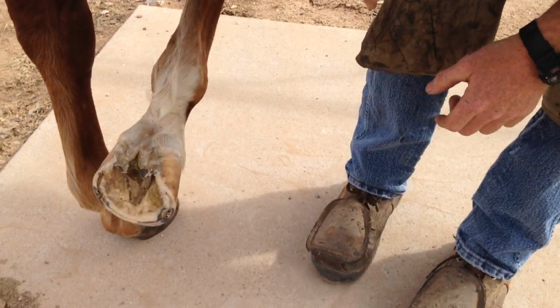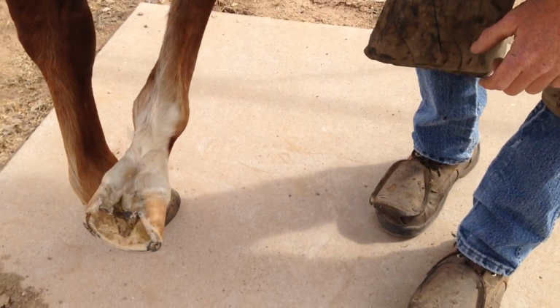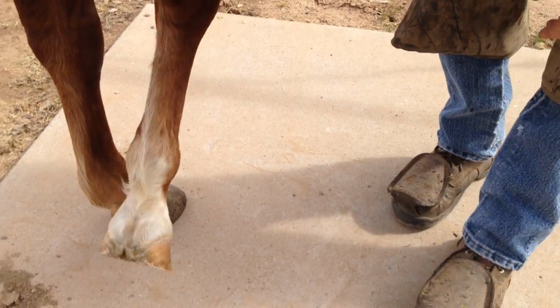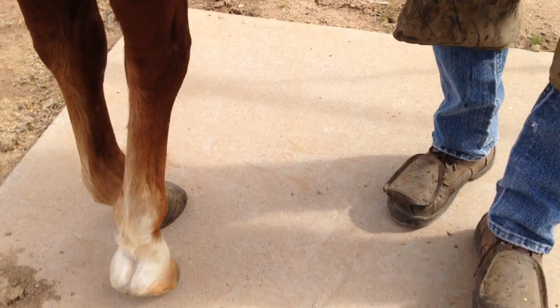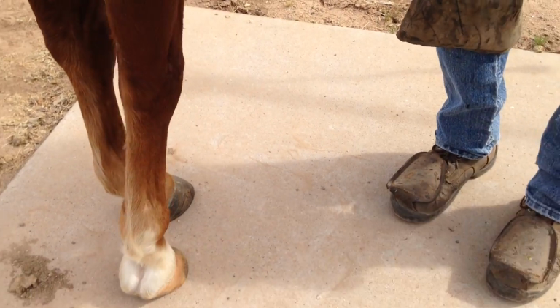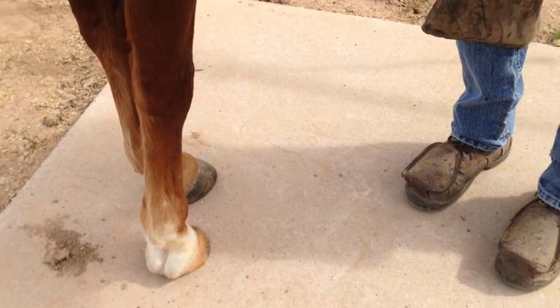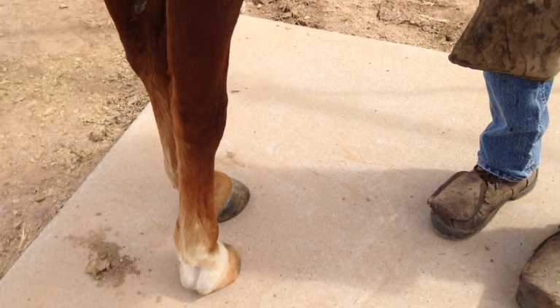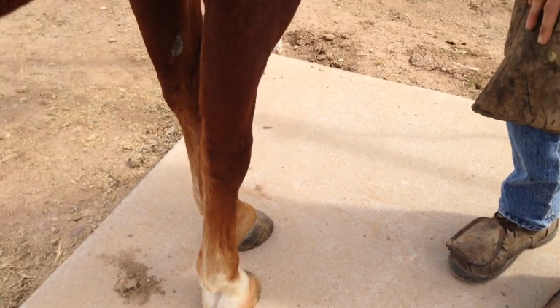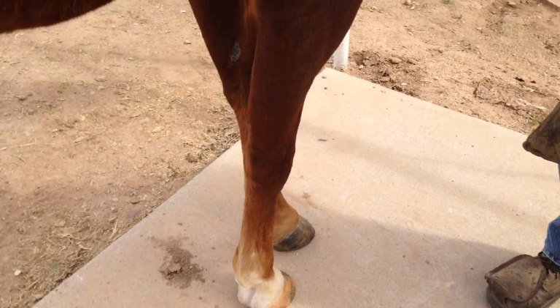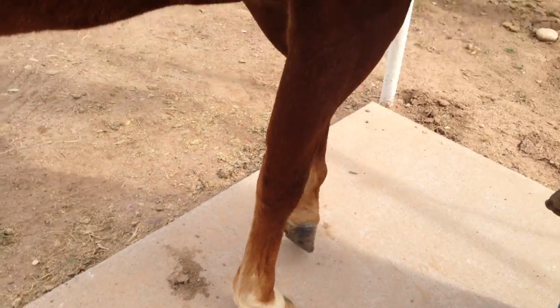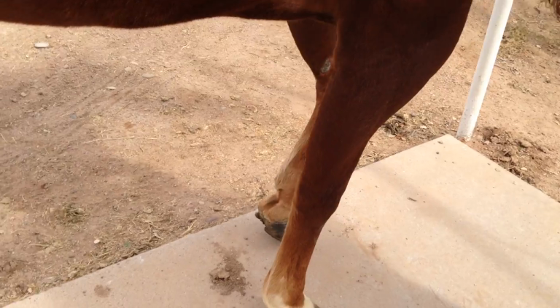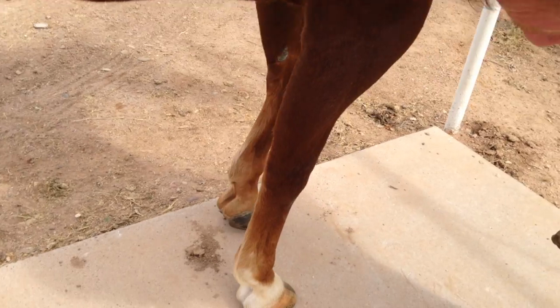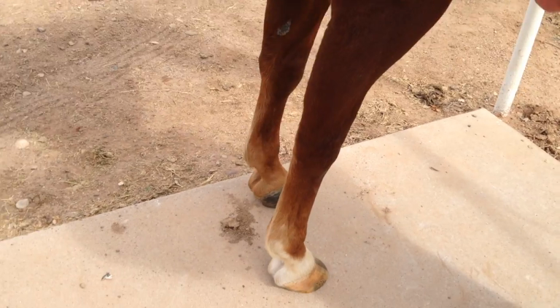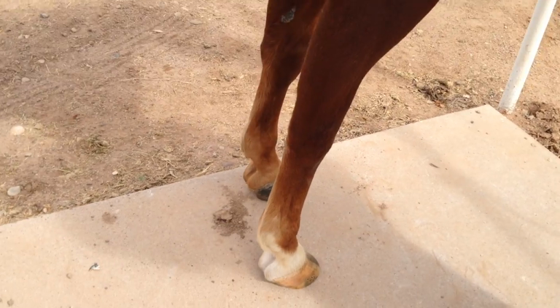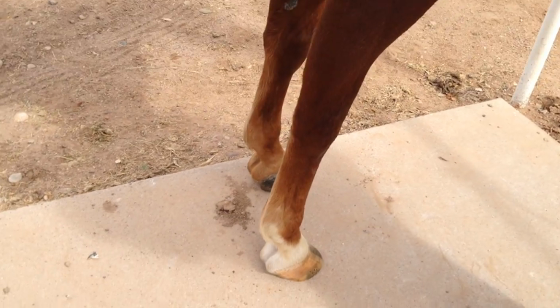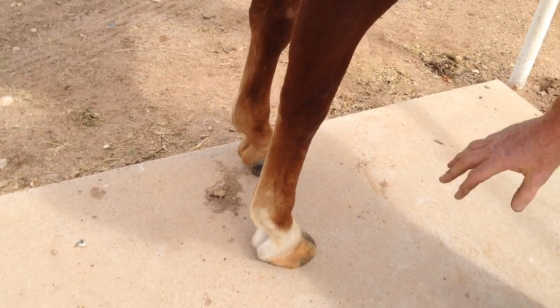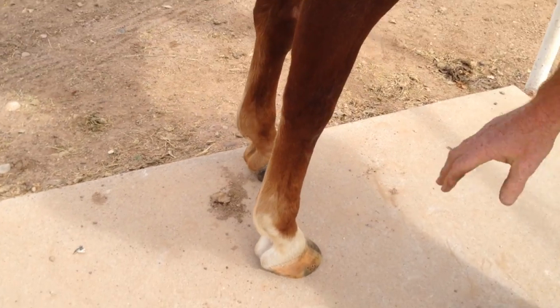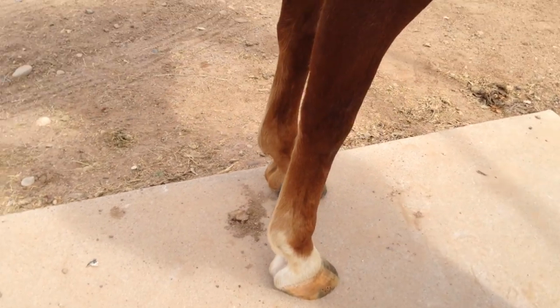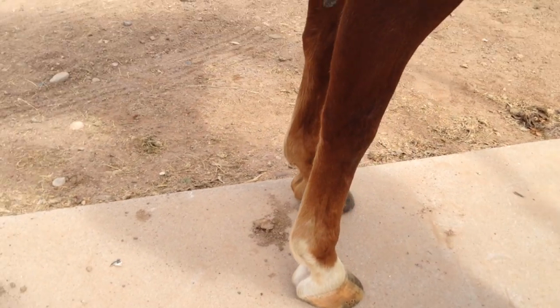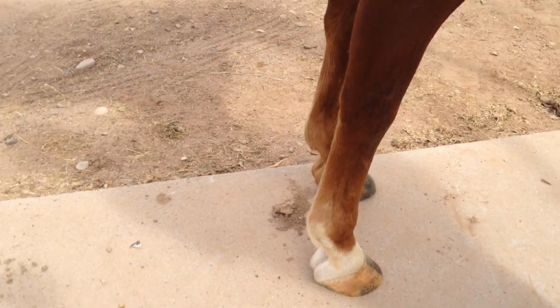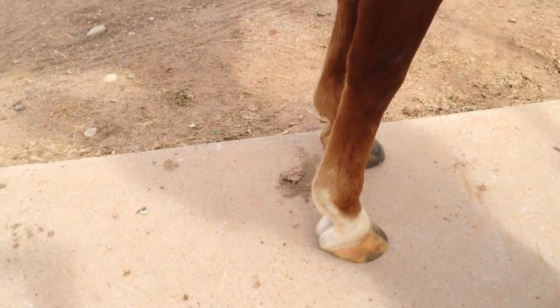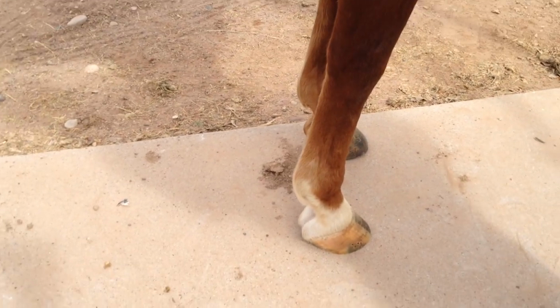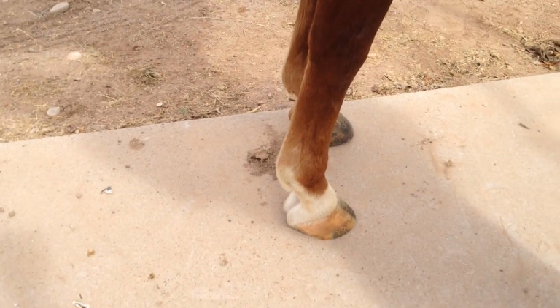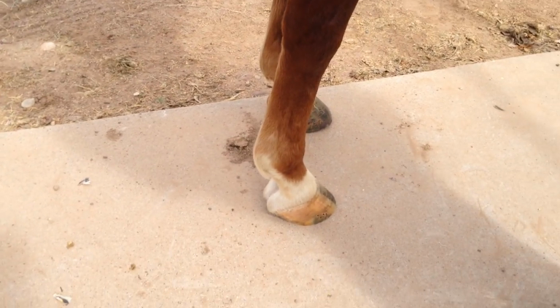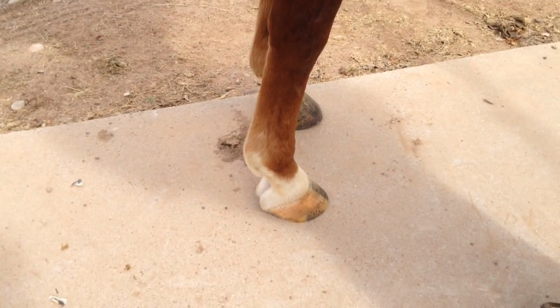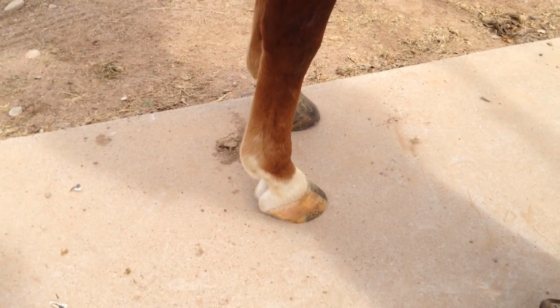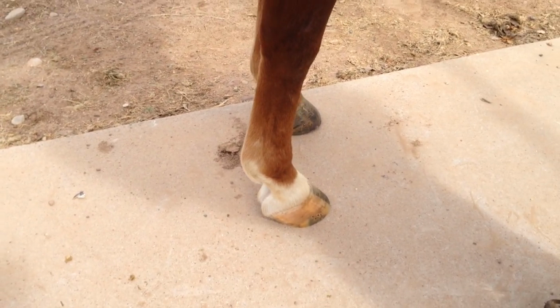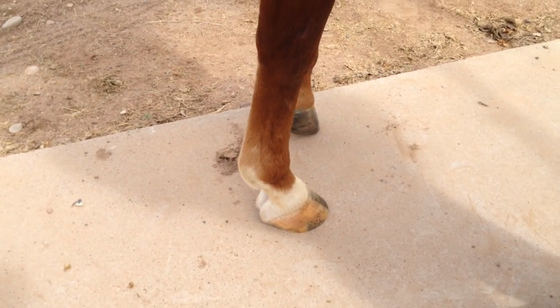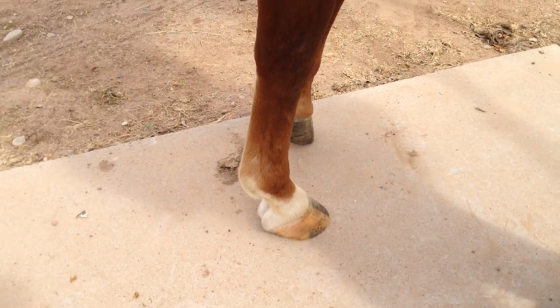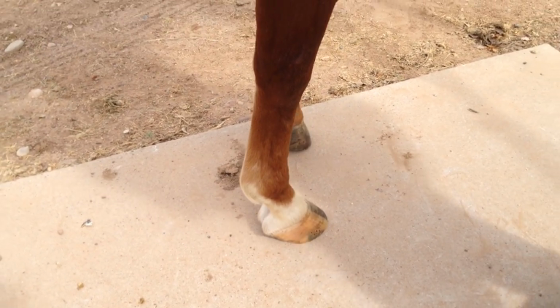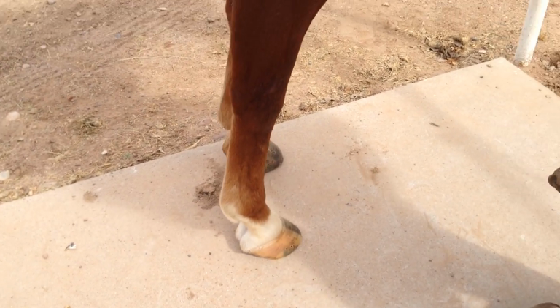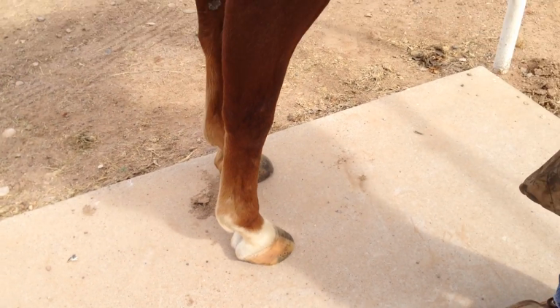I'm going to clean it up a little bit. Alright, let's go pick out a horseshoe.